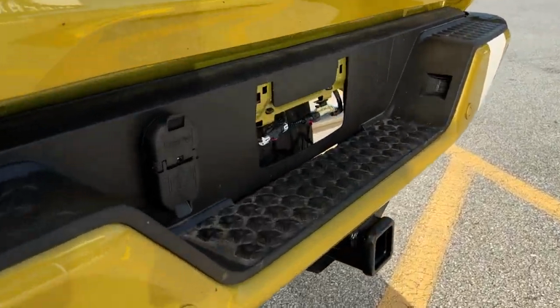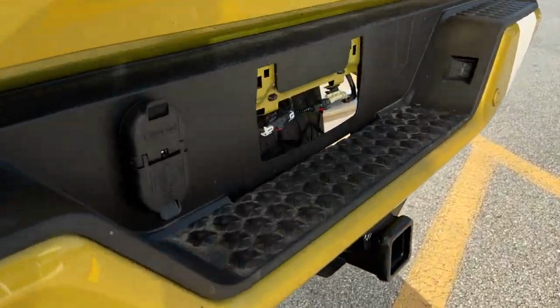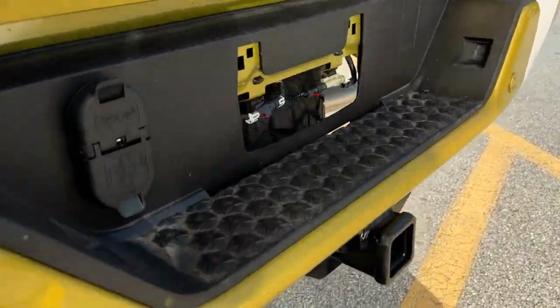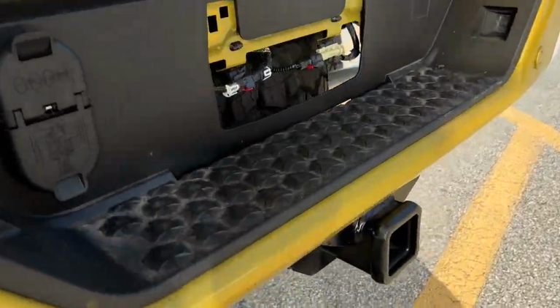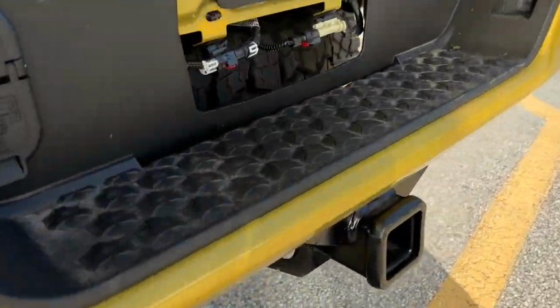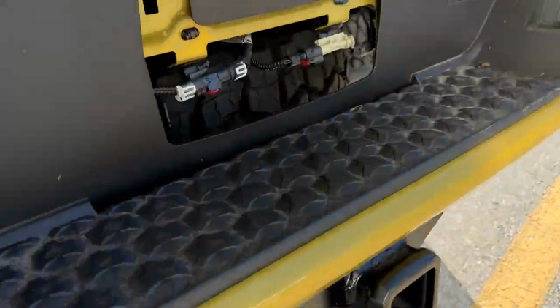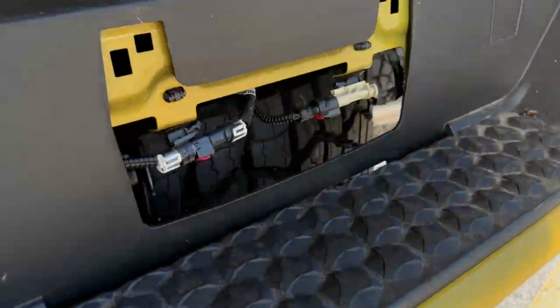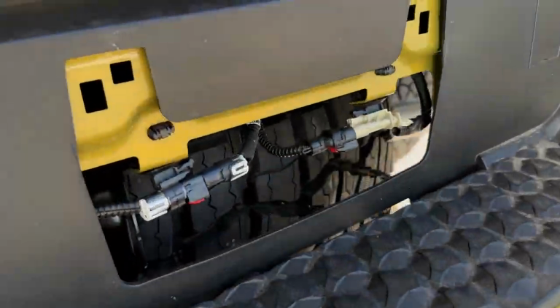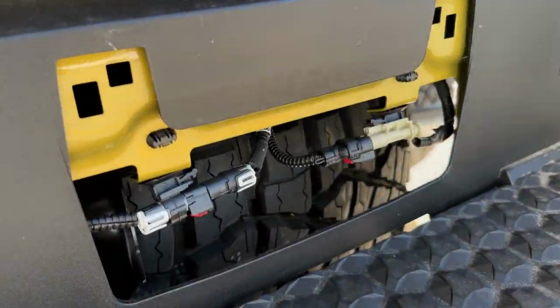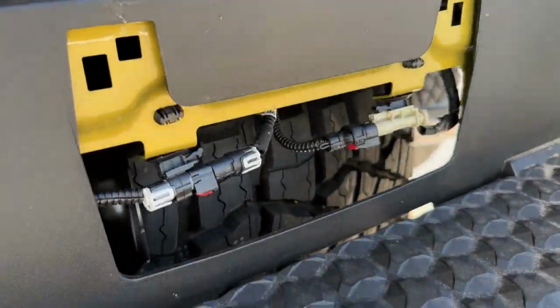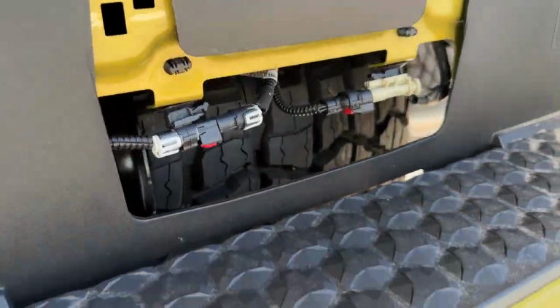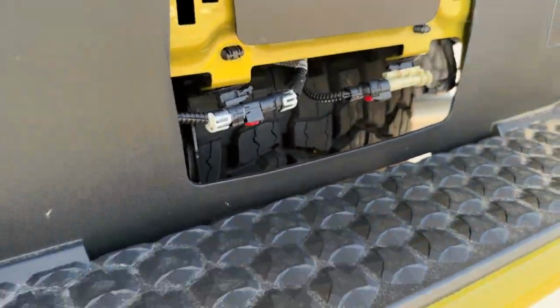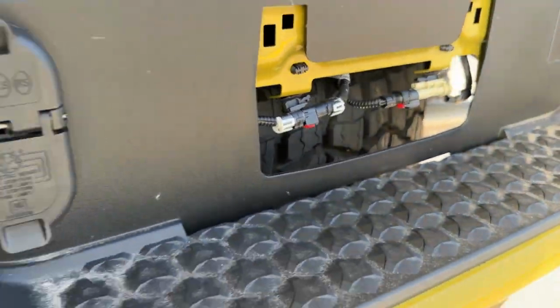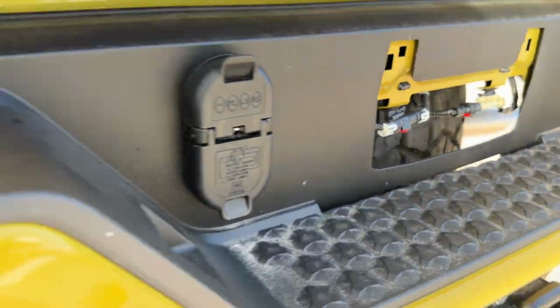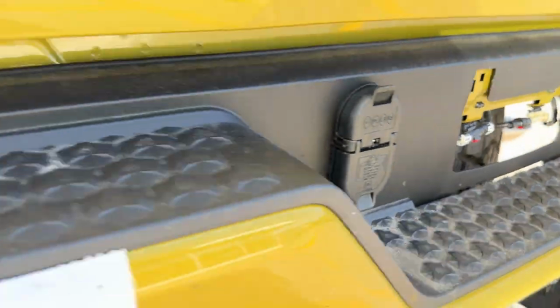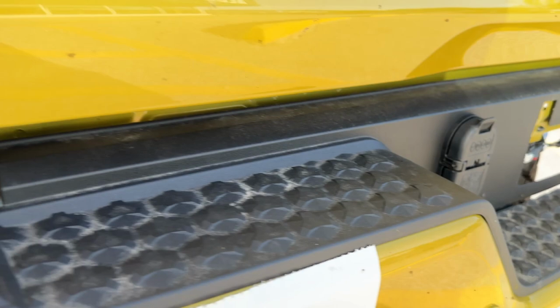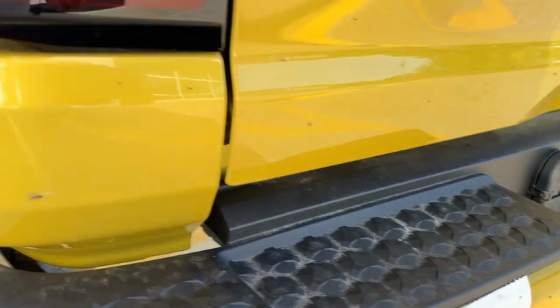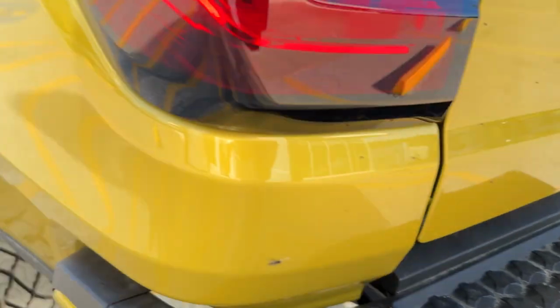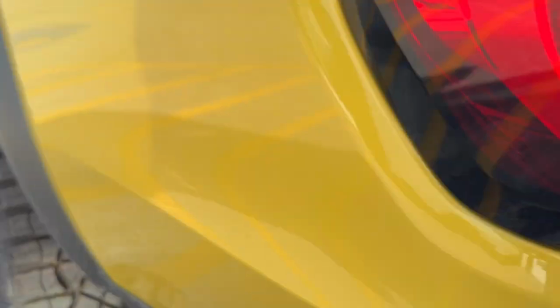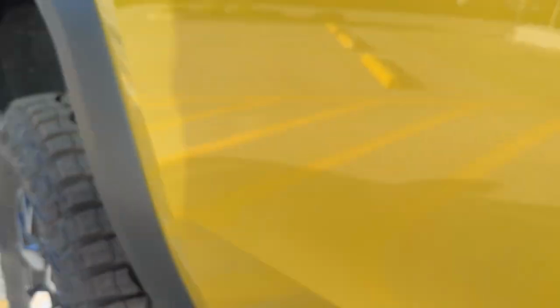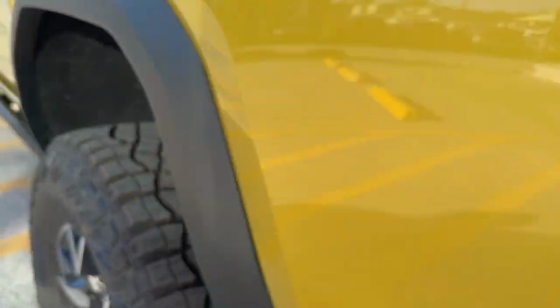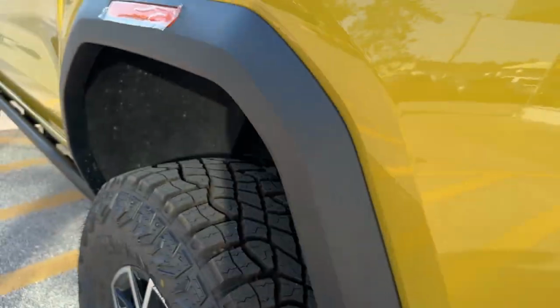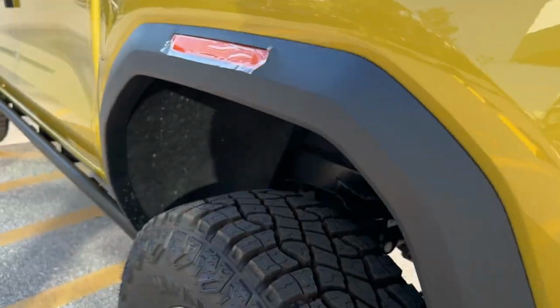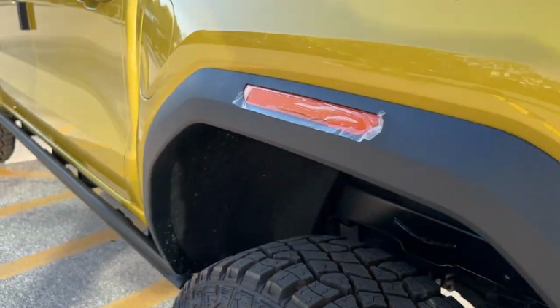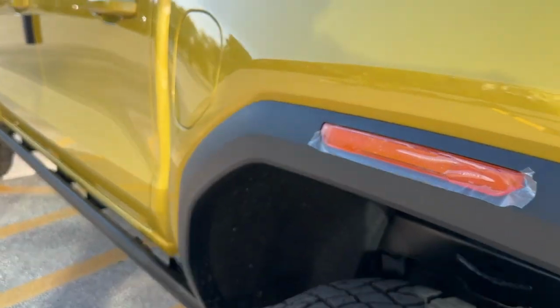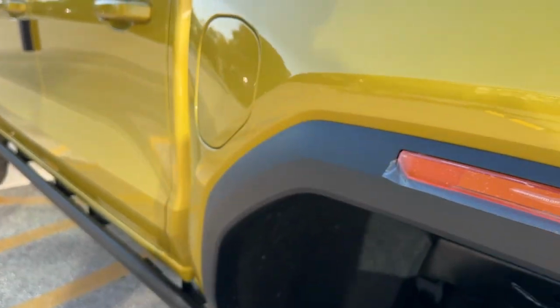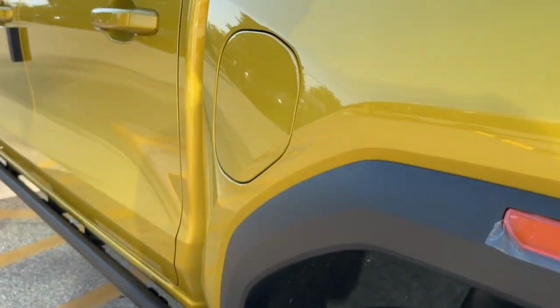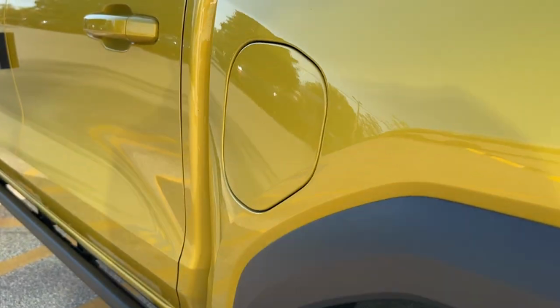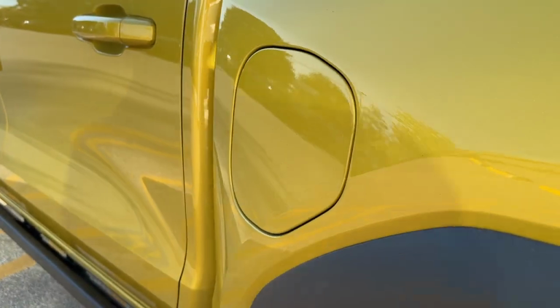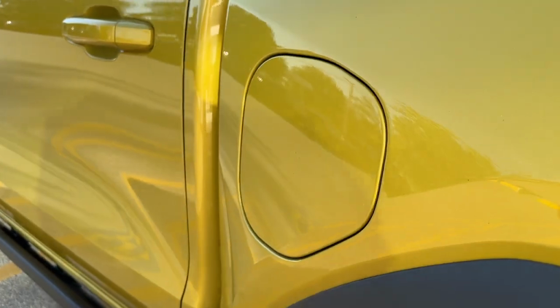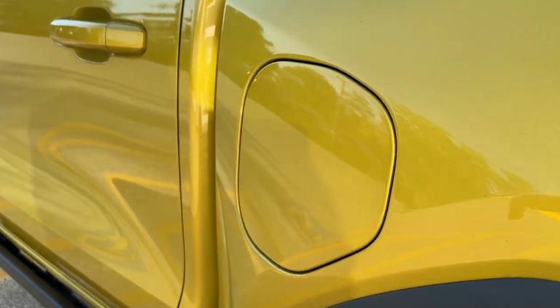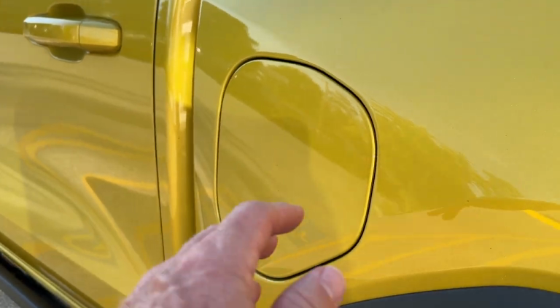Around back we have rear LED taillights, a factory trailer hitch and wiring, and you can see the full-size spare tire there as well.